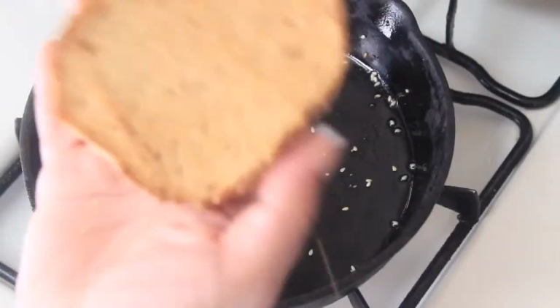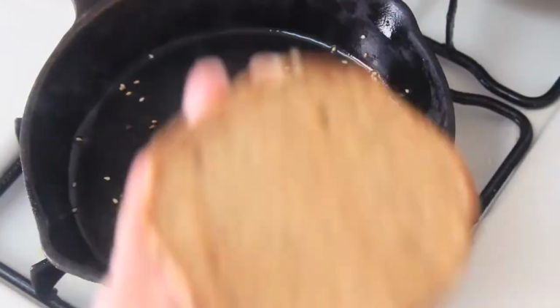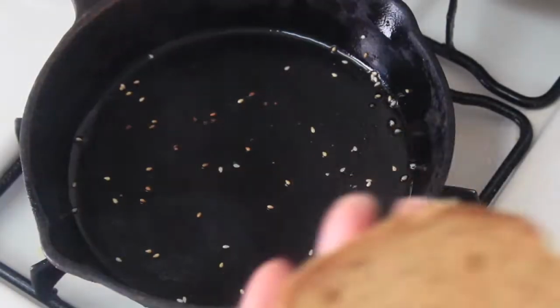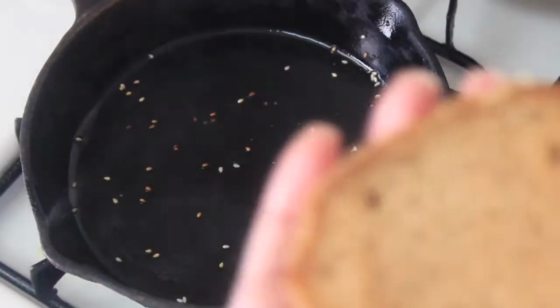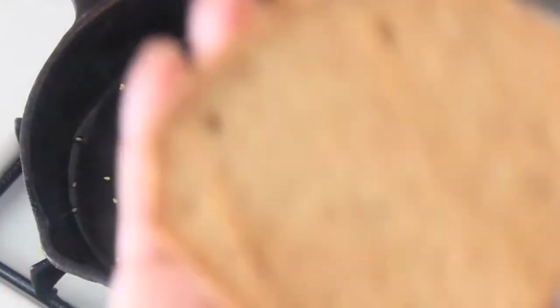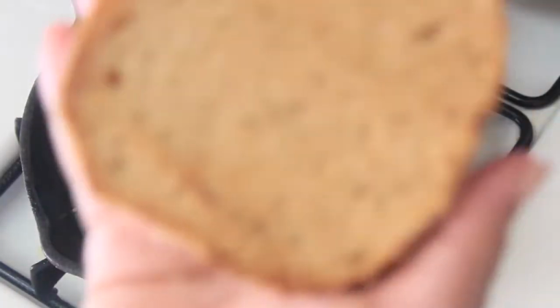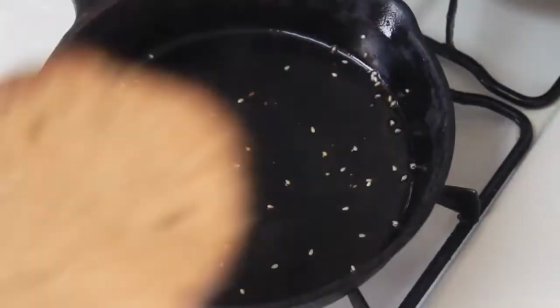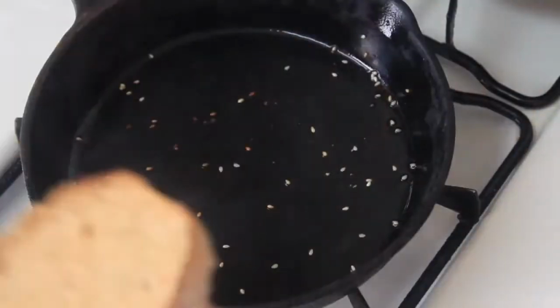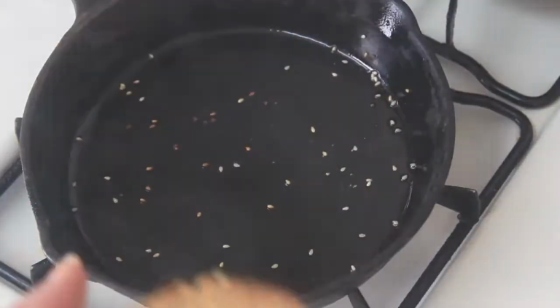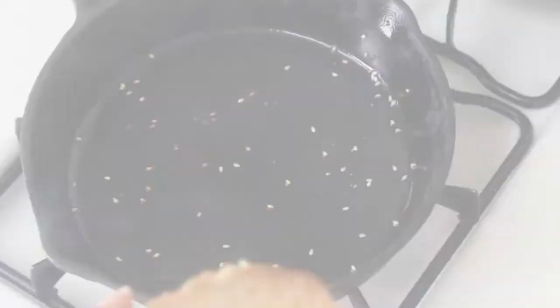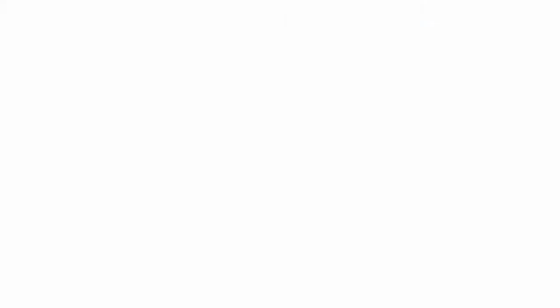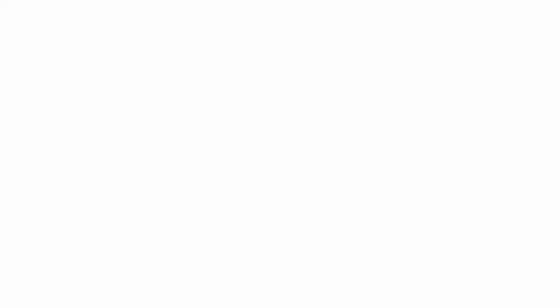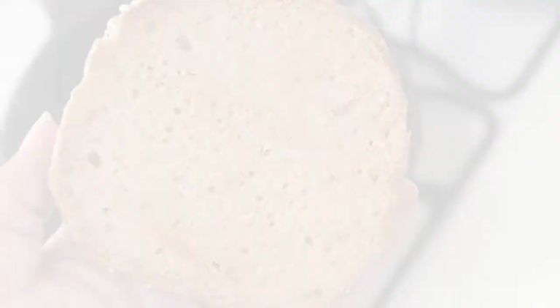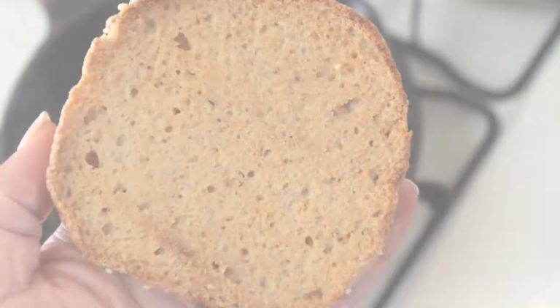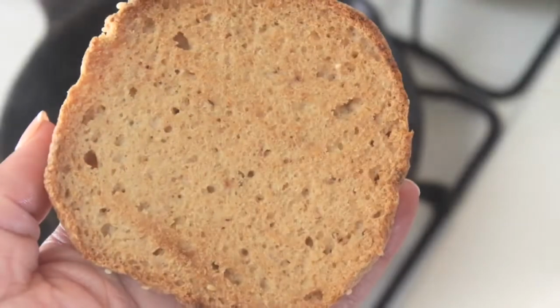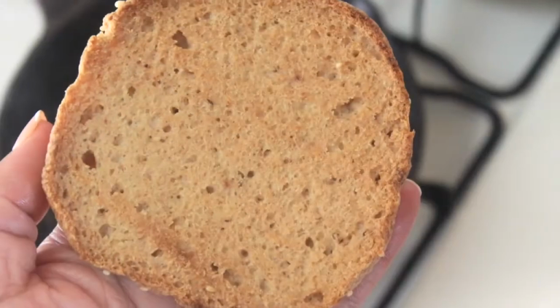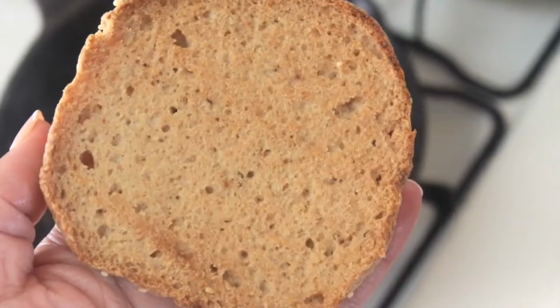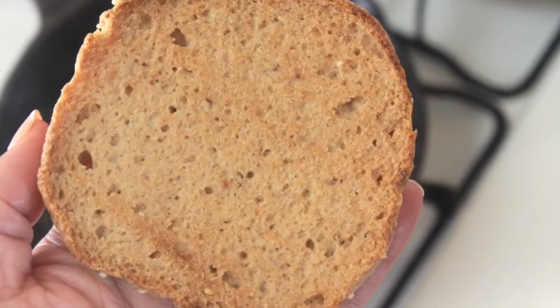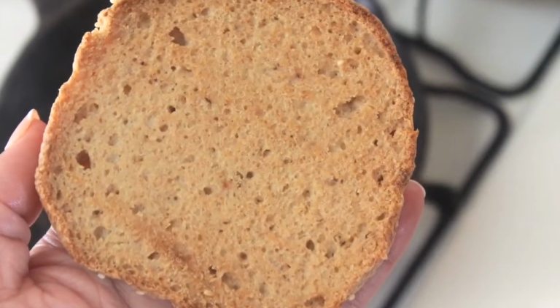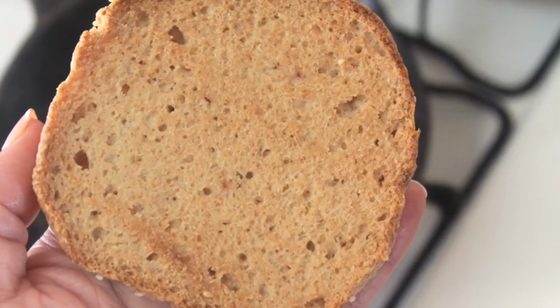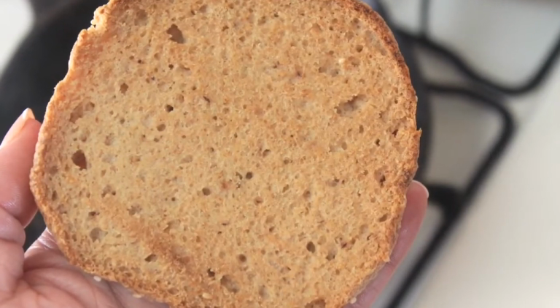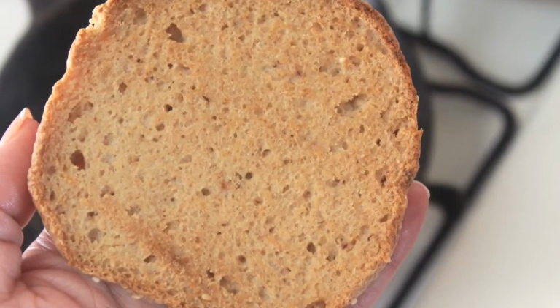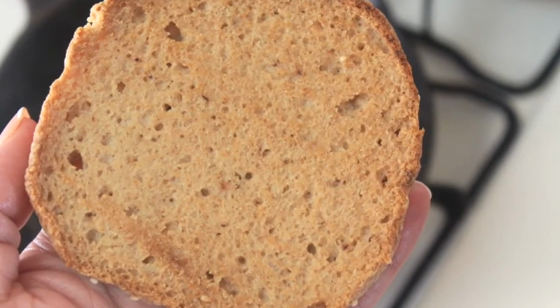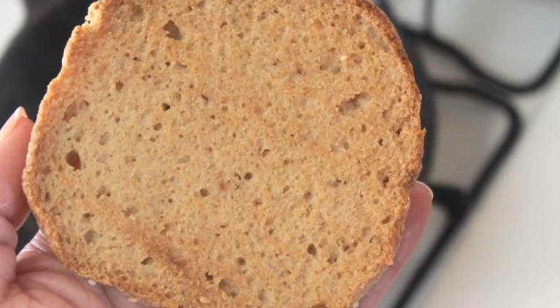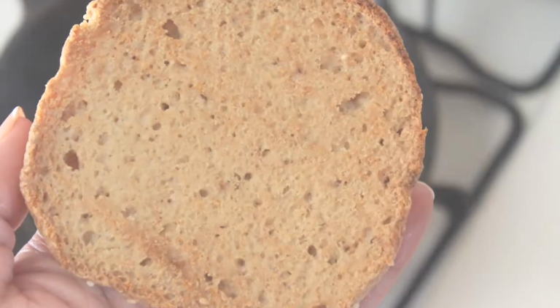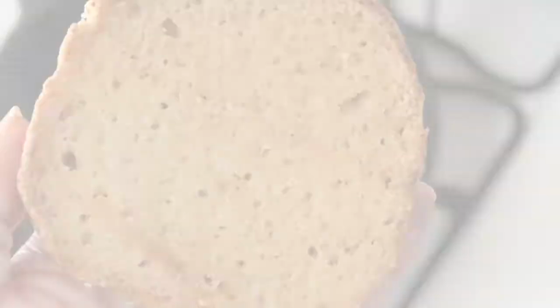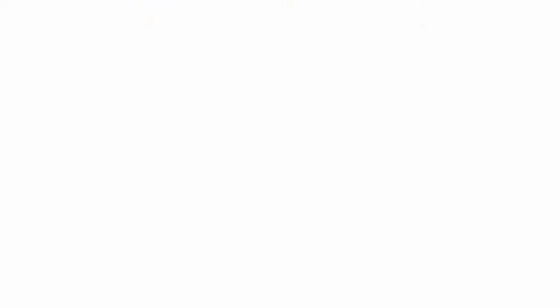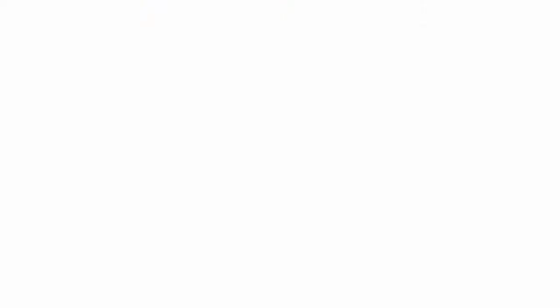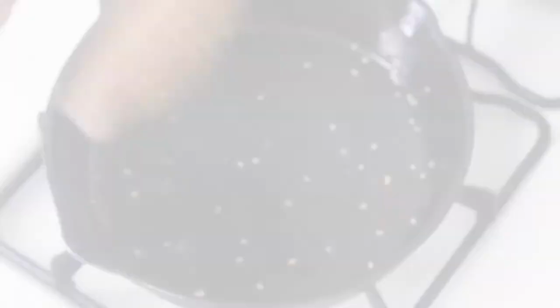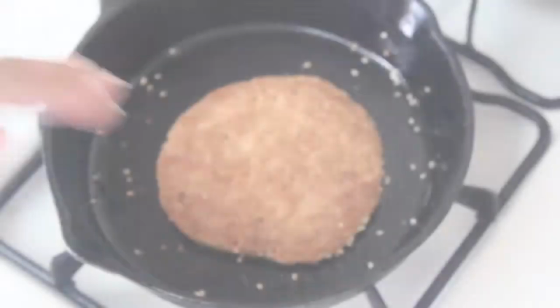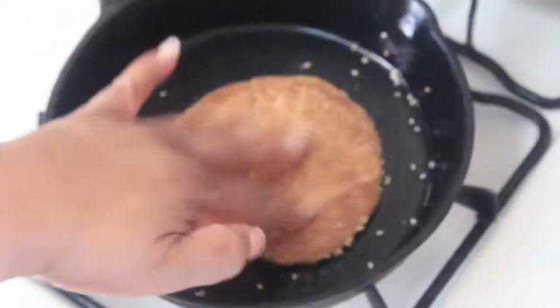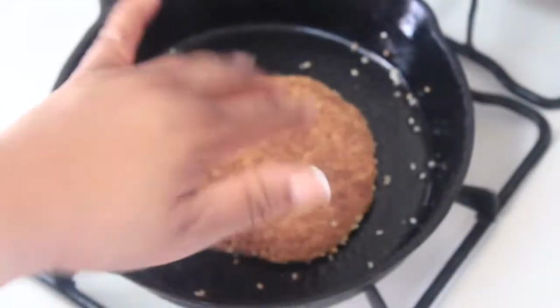I went ahead and brushed a little buttery coconut oil in a cast iron pan and toasted my buns.